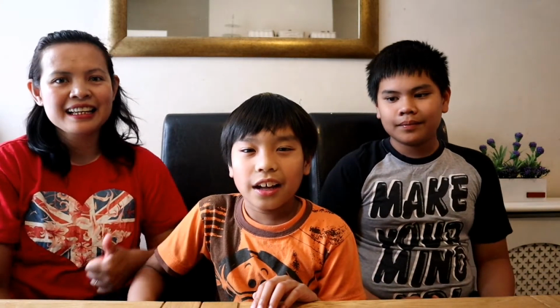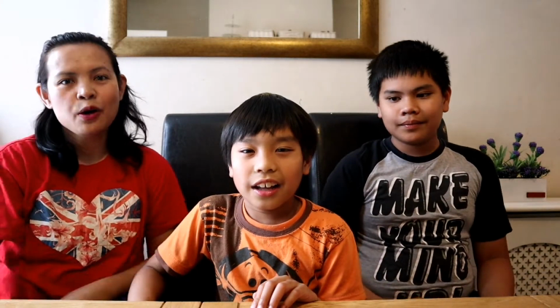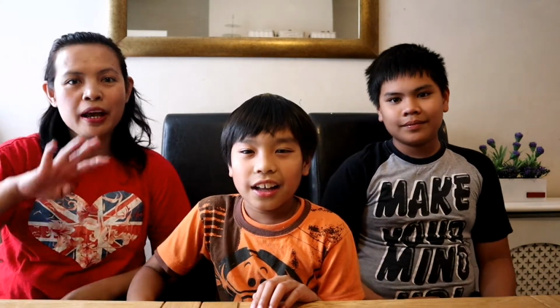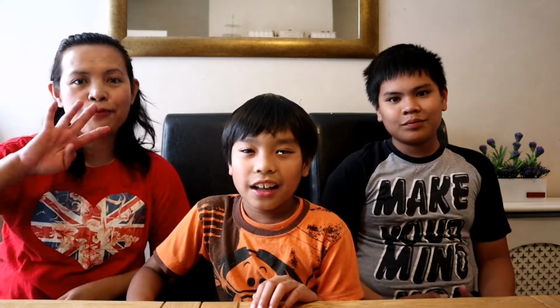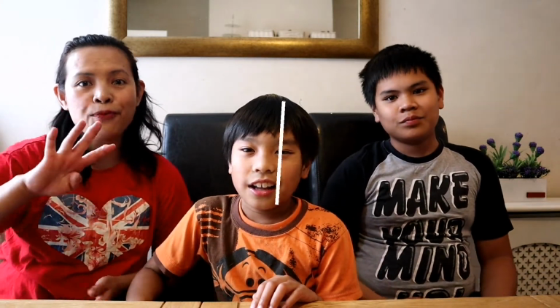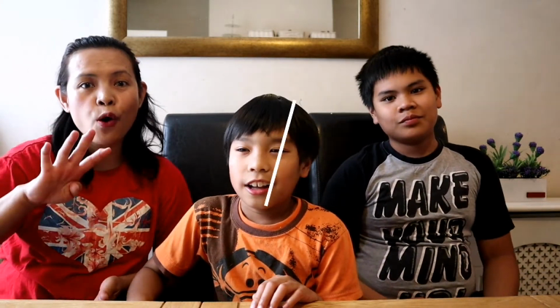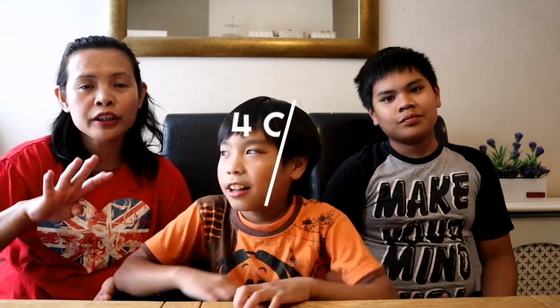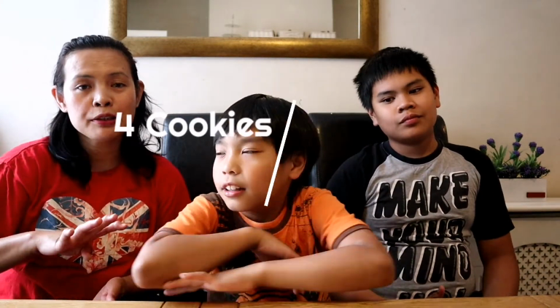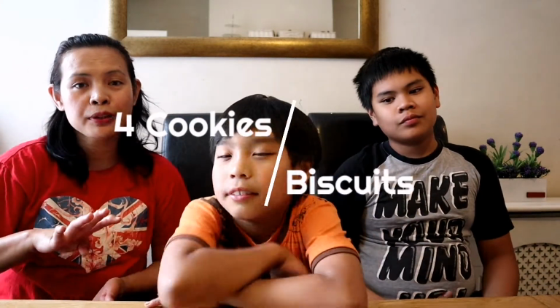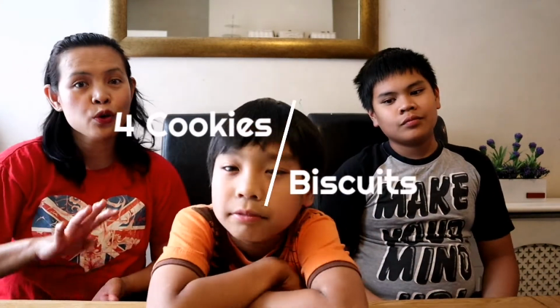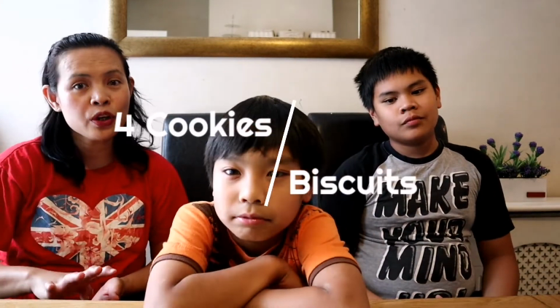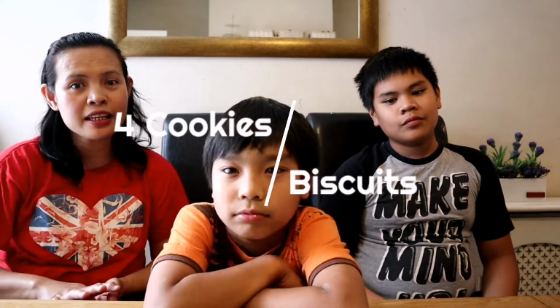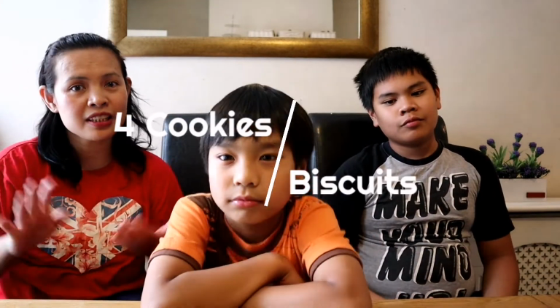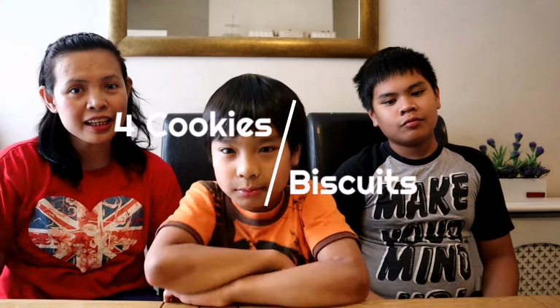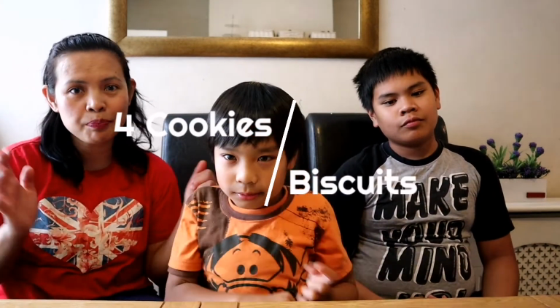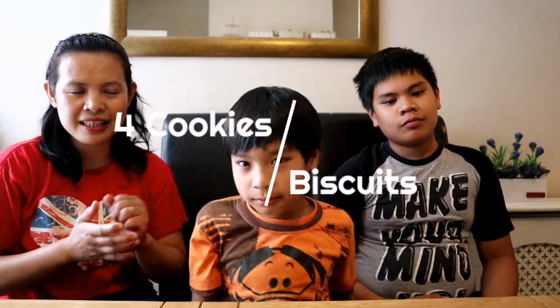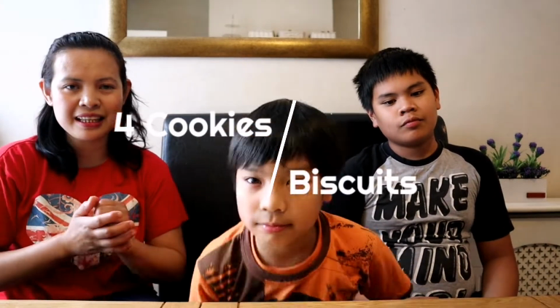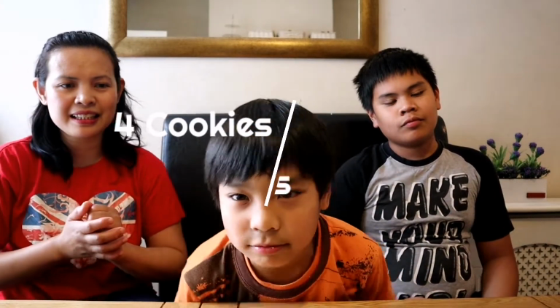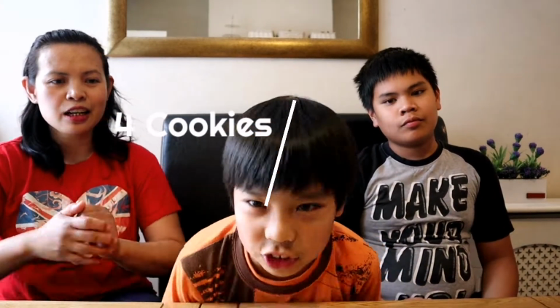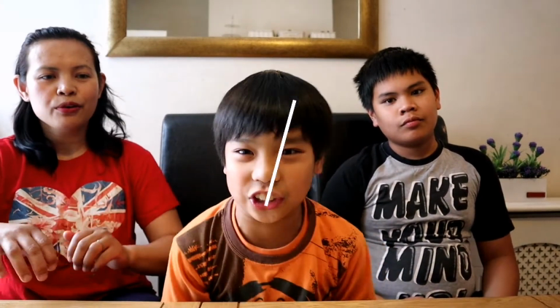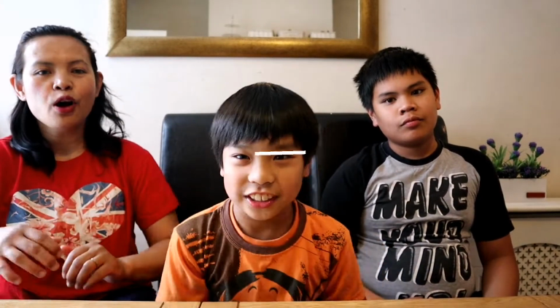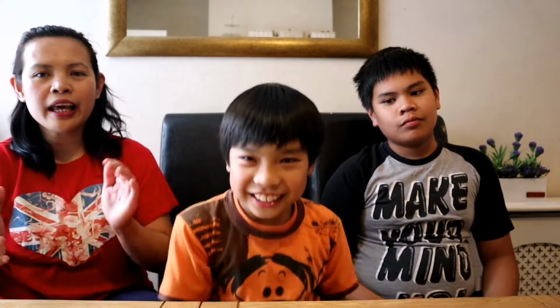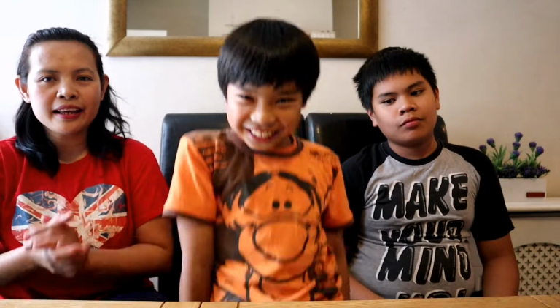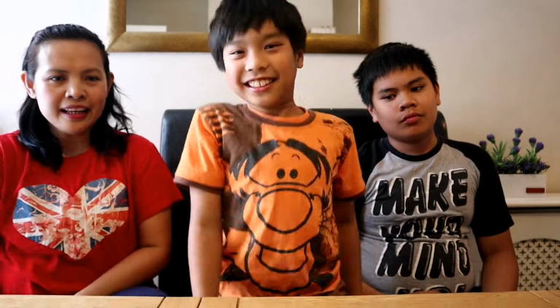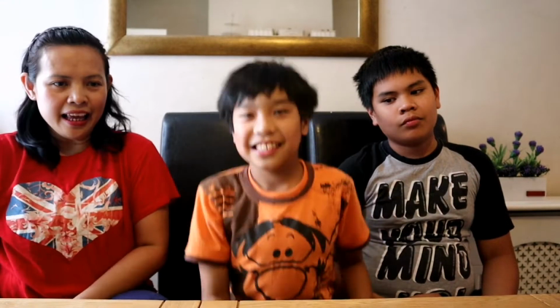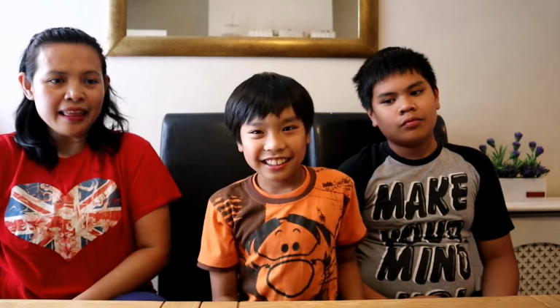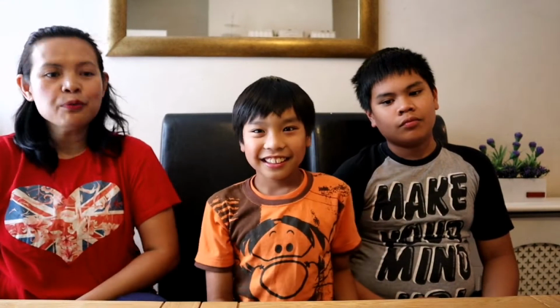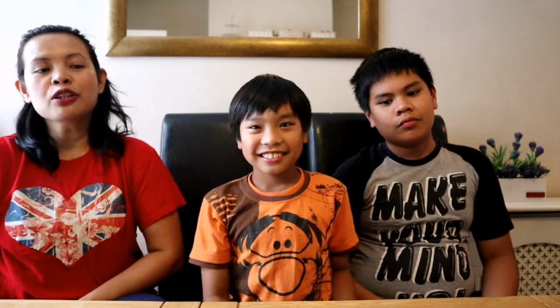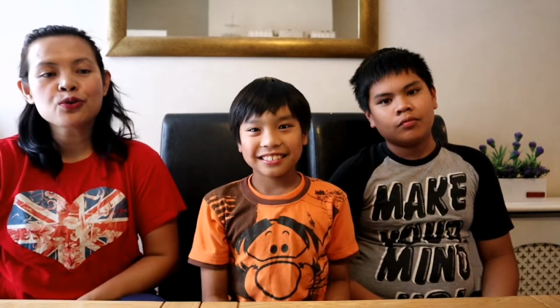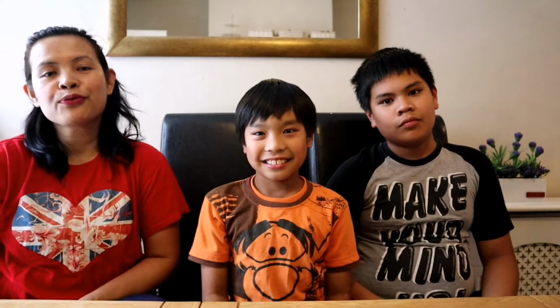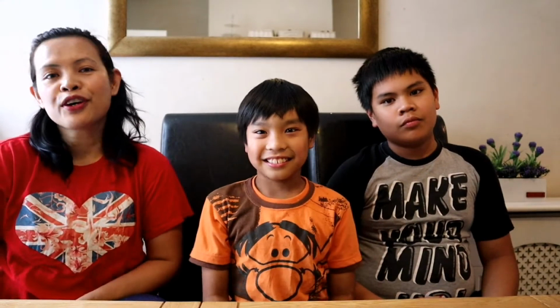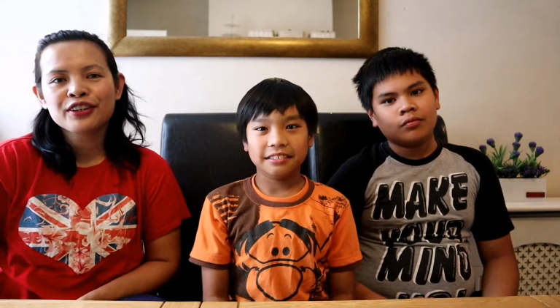We have four different cookies slash biscuits. Ethan will choose first.